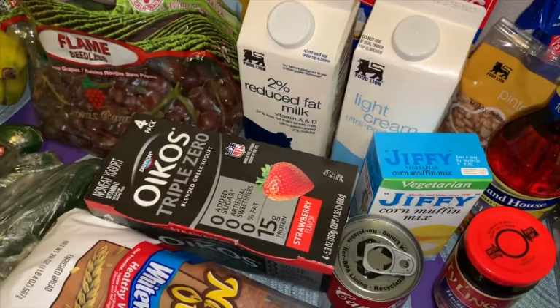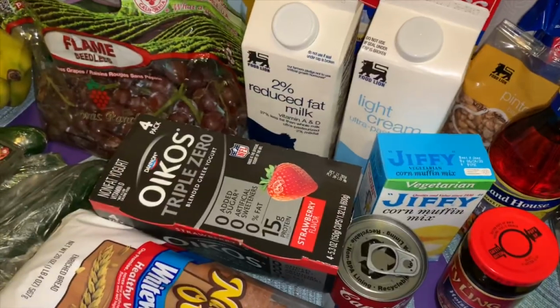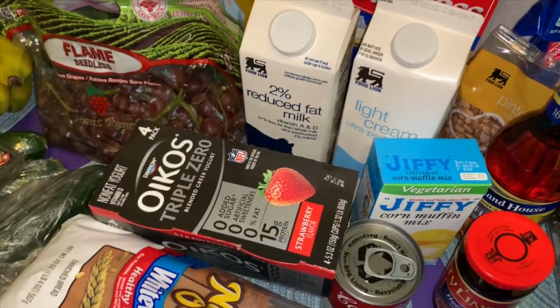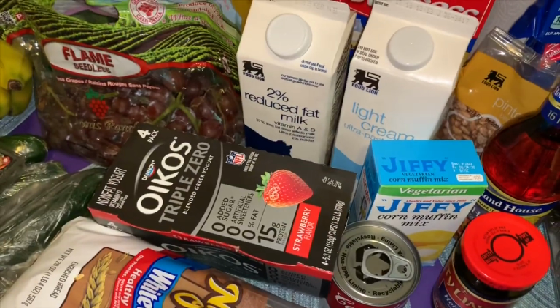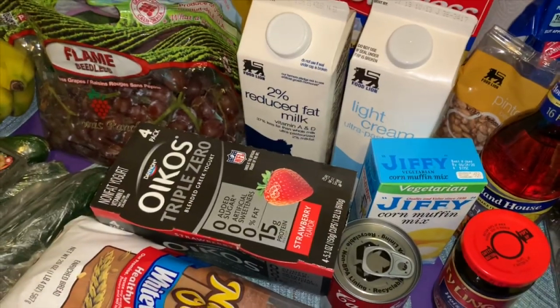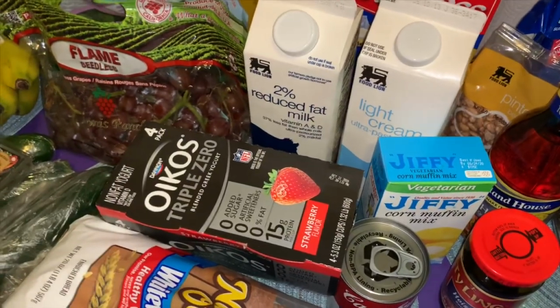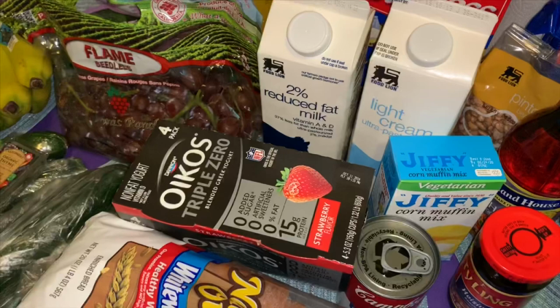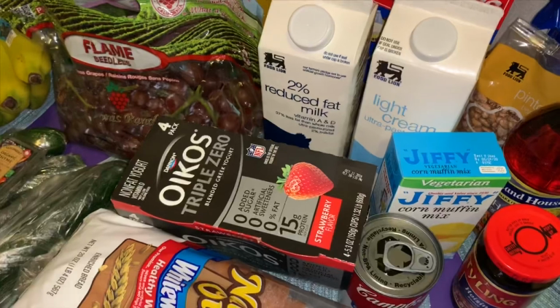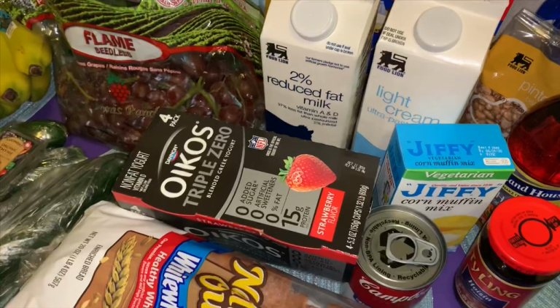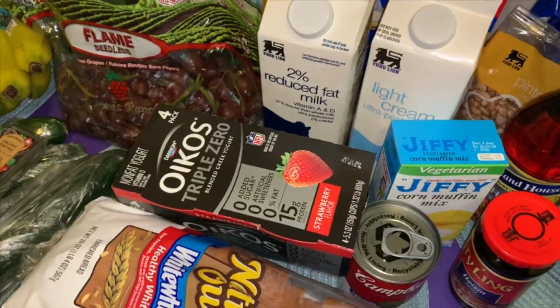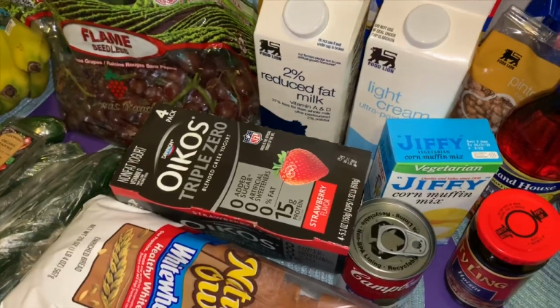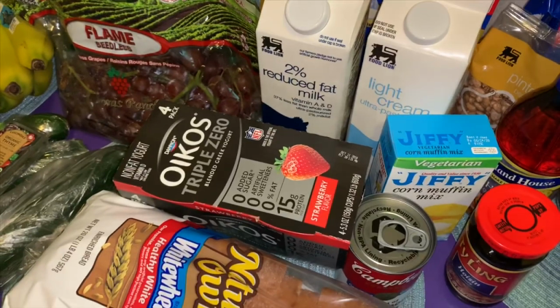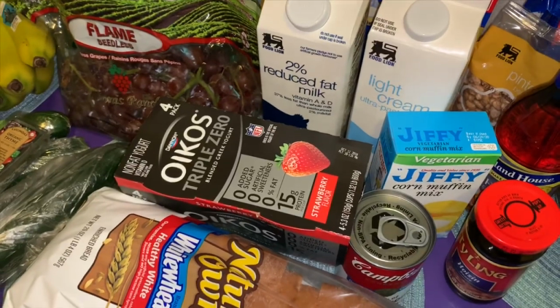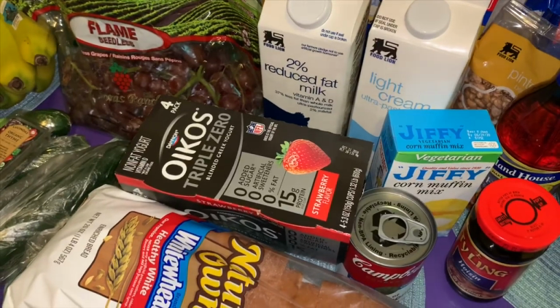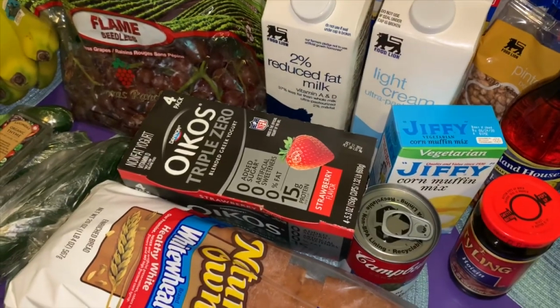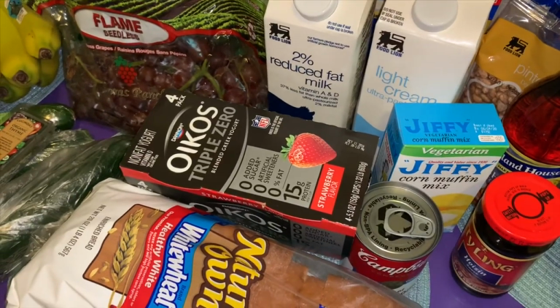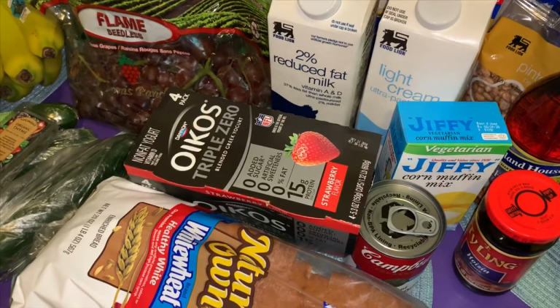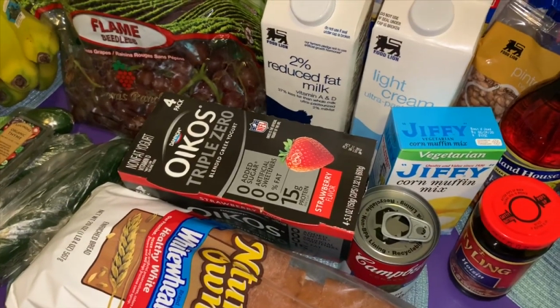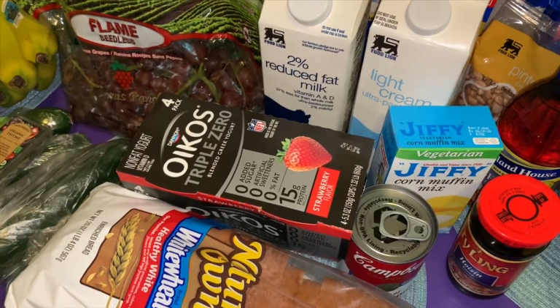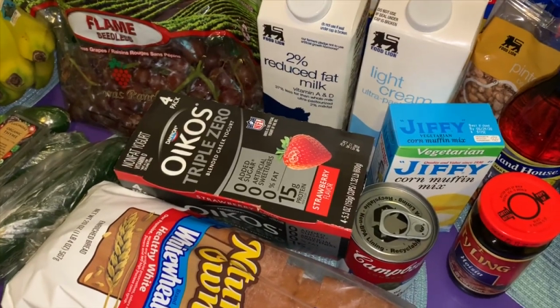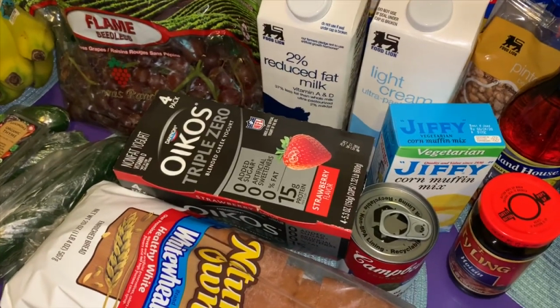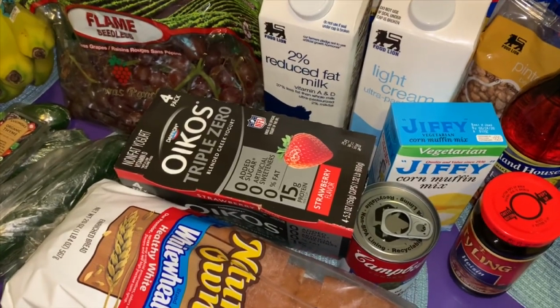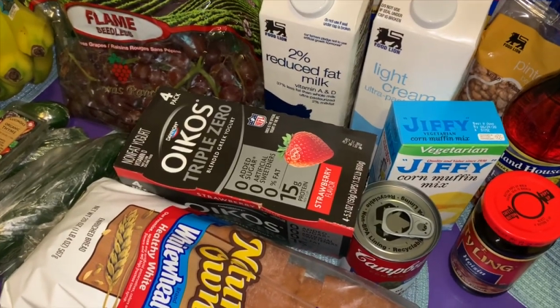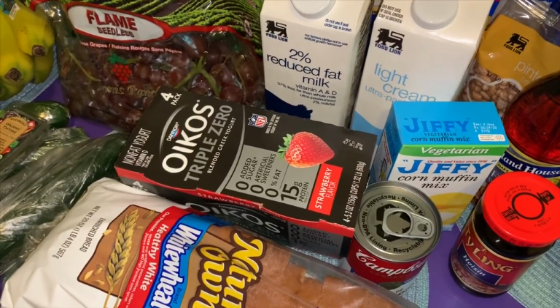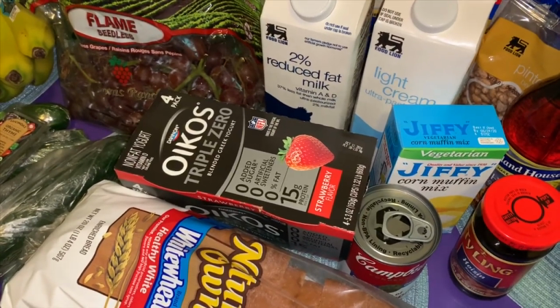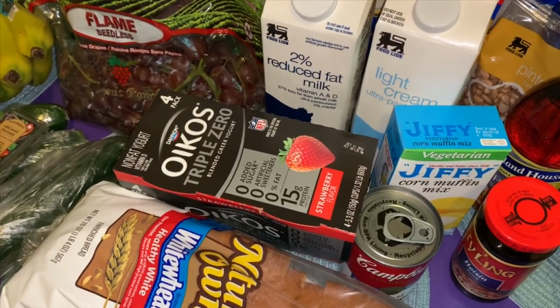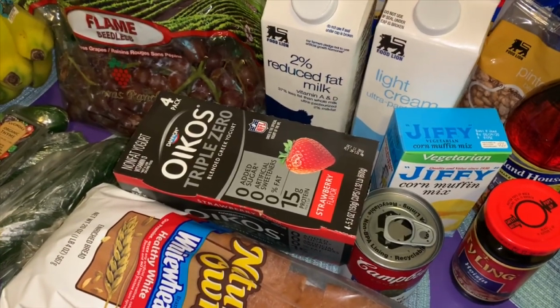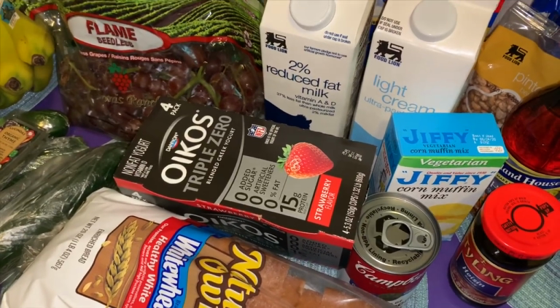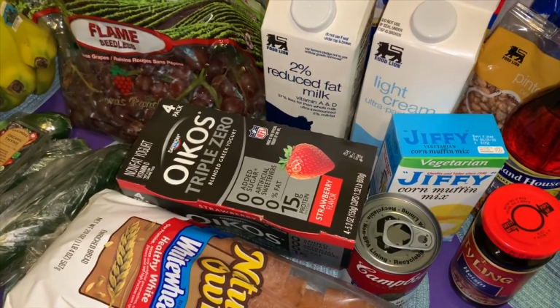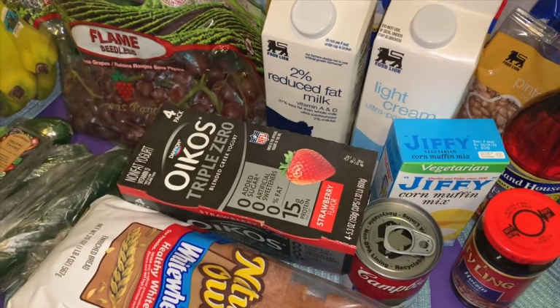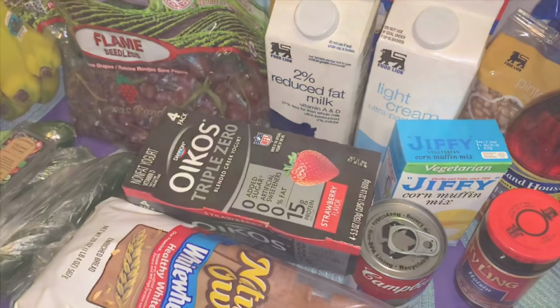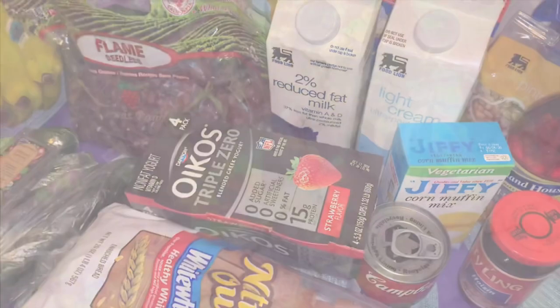That is the grocery haul for this week — I told y'all it would be somewhat of a small haul. Thank you all so much for watching, and I'll talk to you again in my next video. Bye!